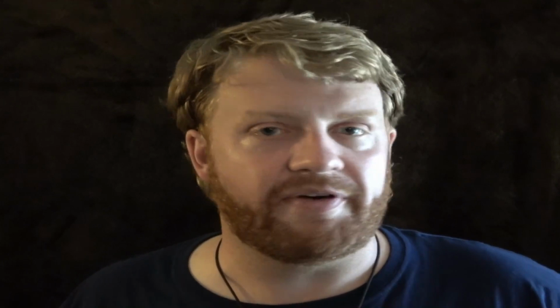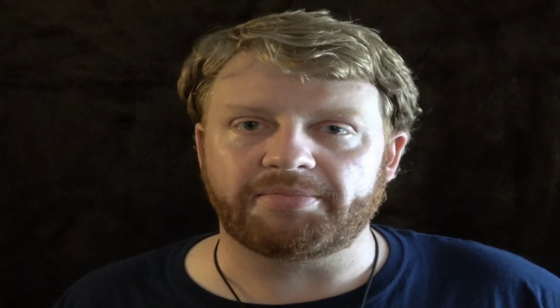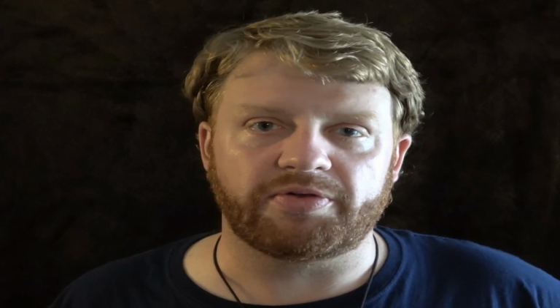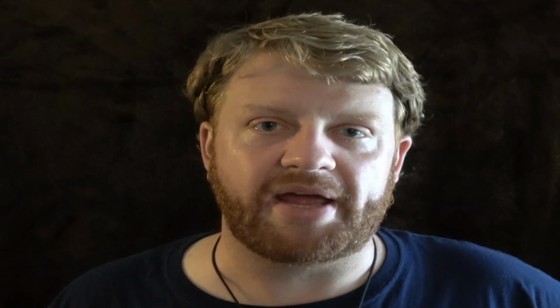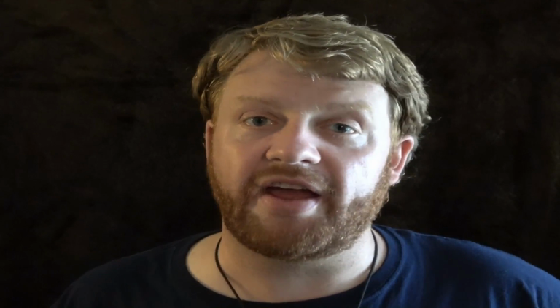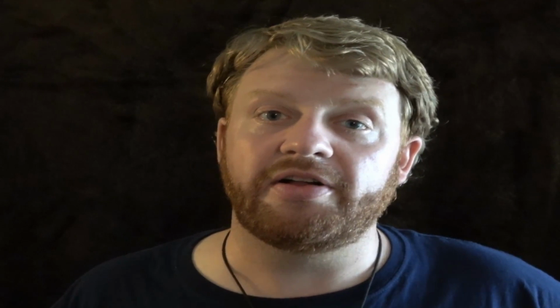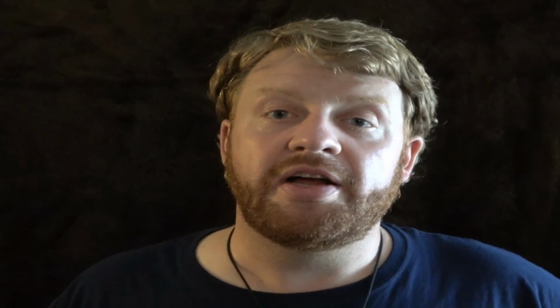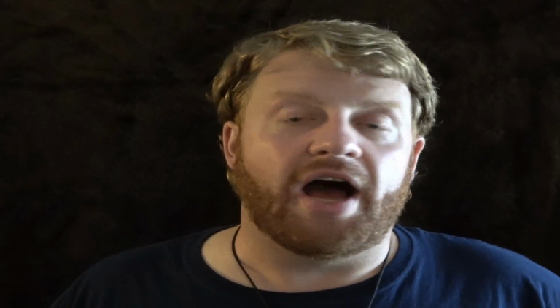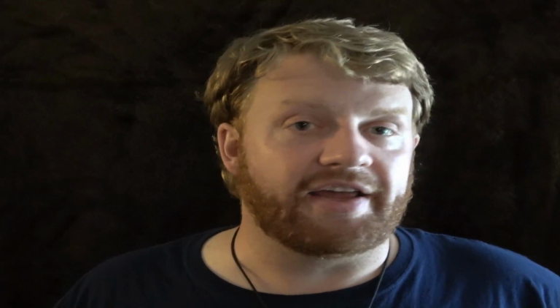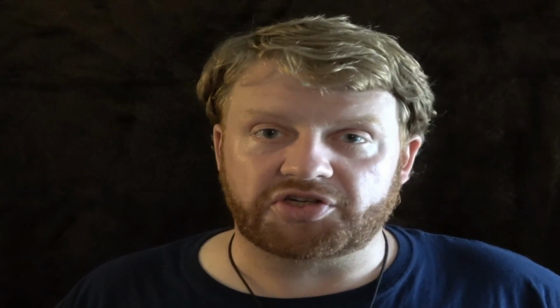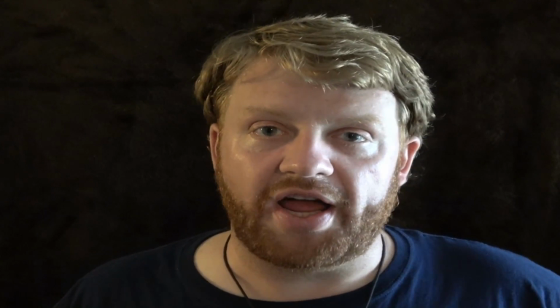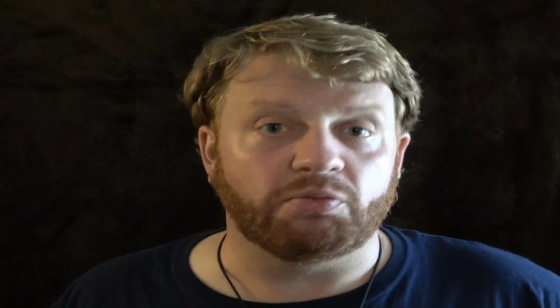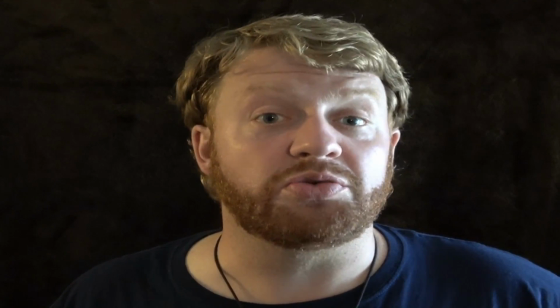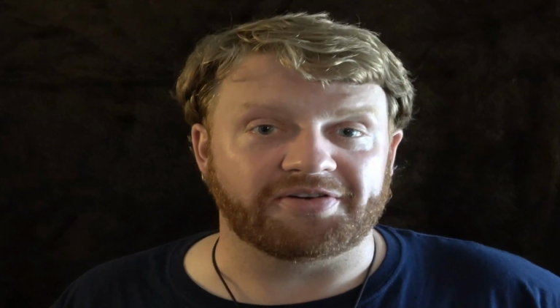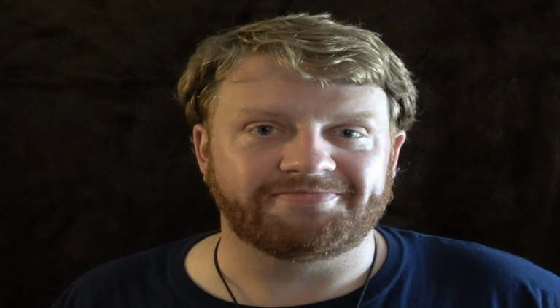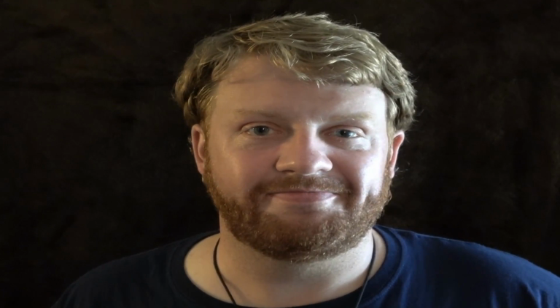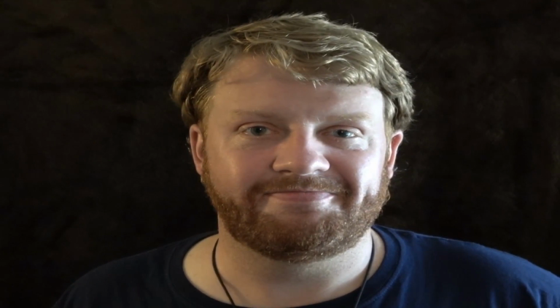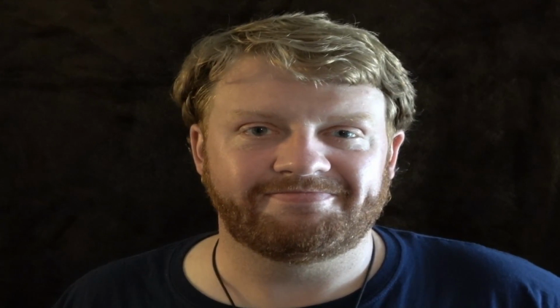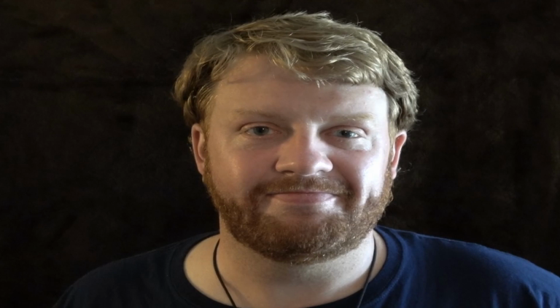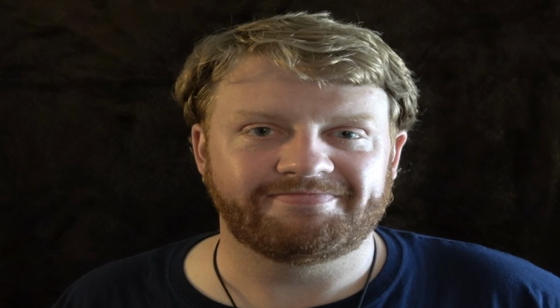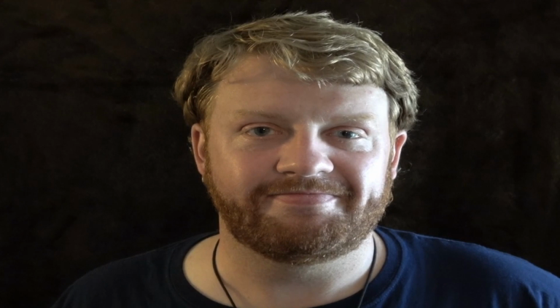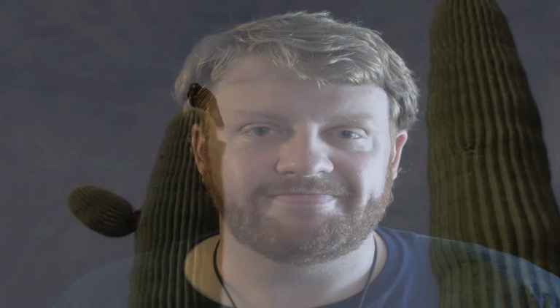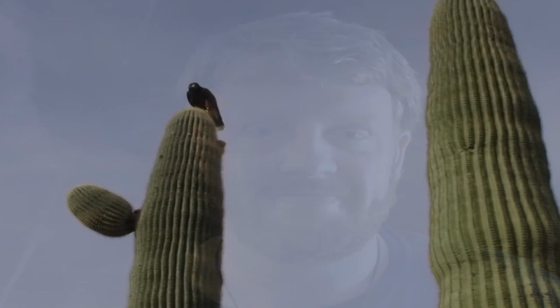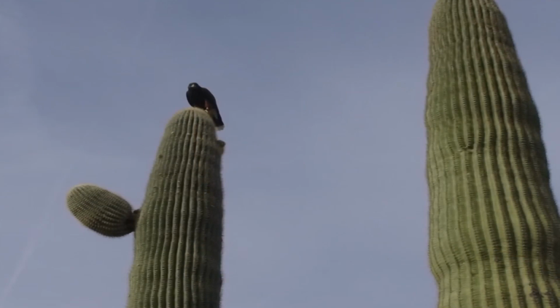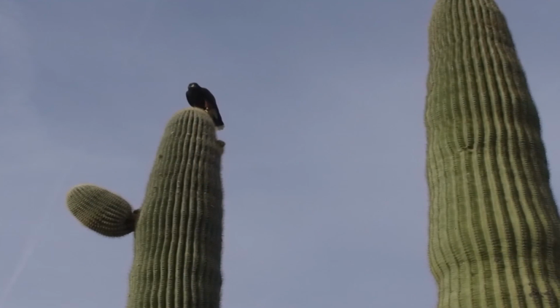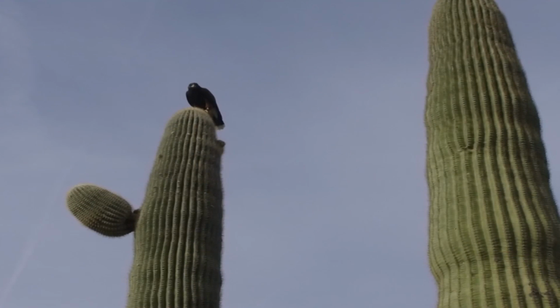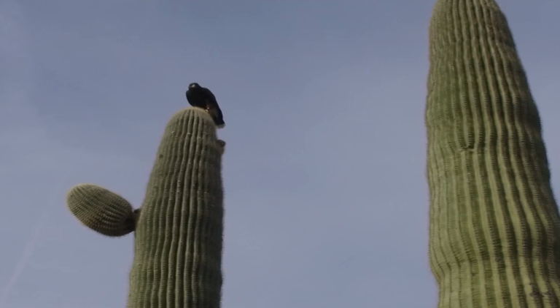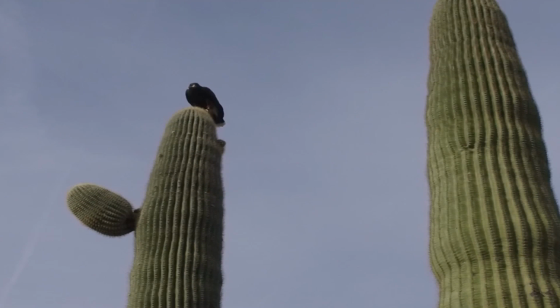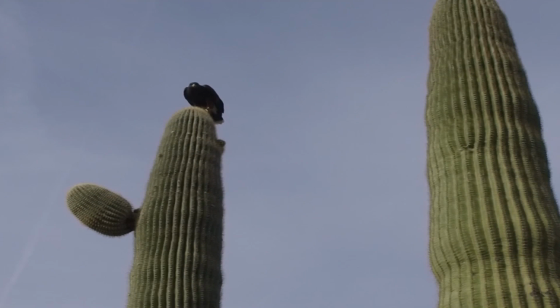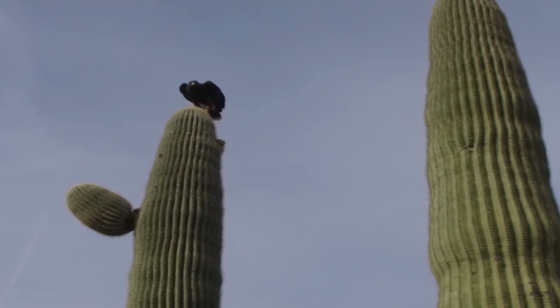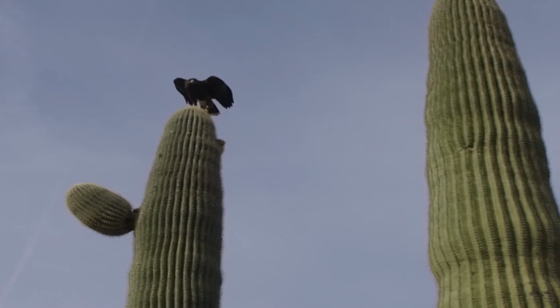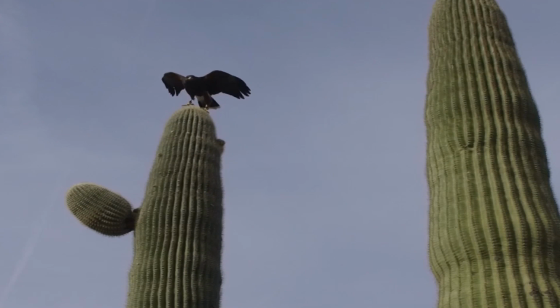If you find a bird with a bent tail, give it a try — it works wonders. Thank you so much, folks. I'll see you next time.